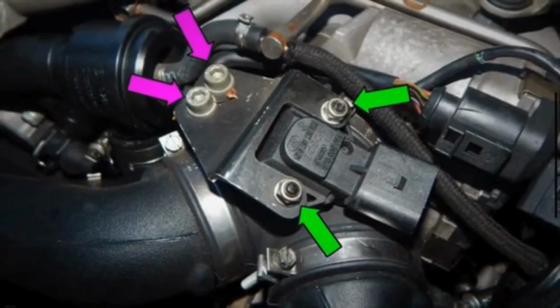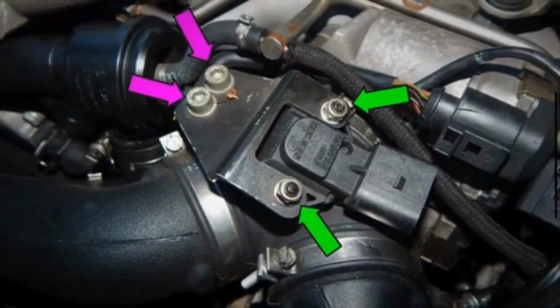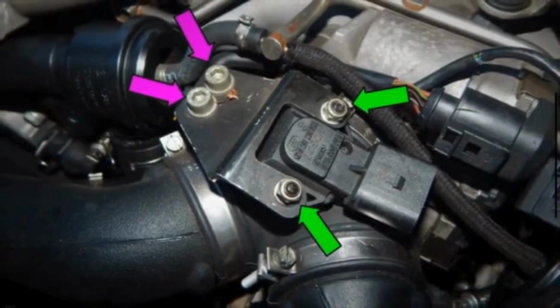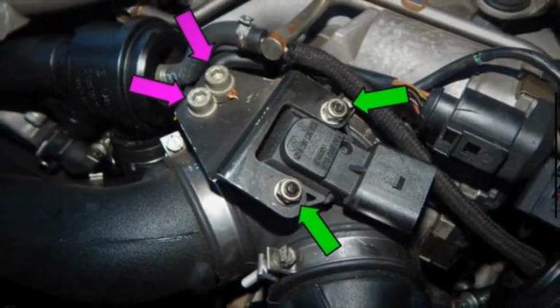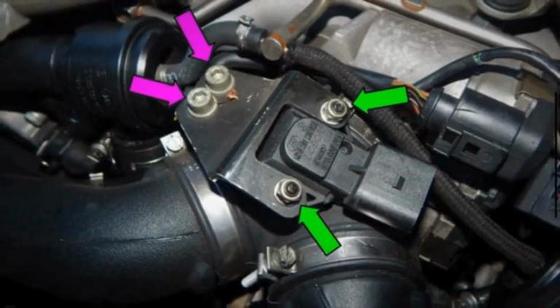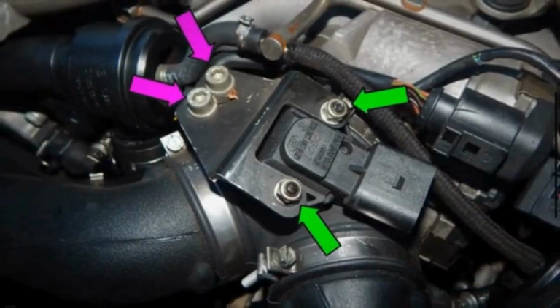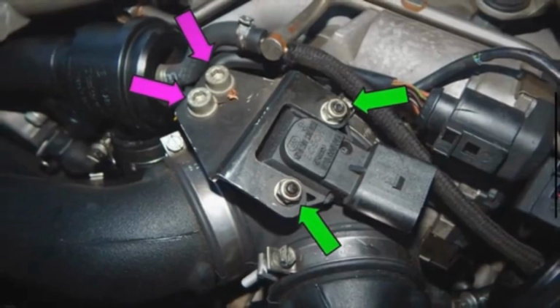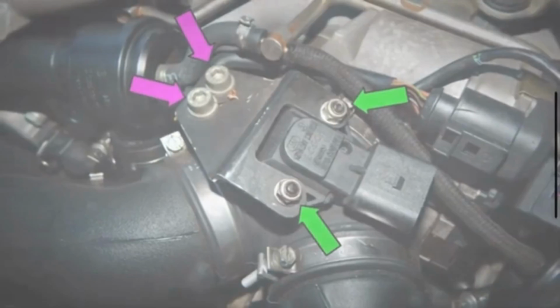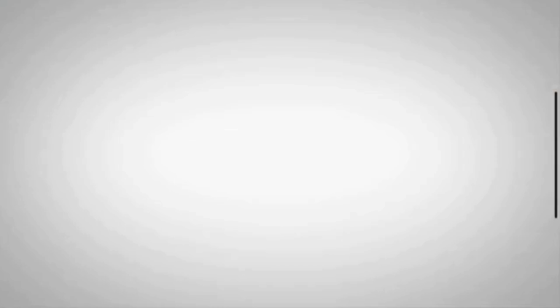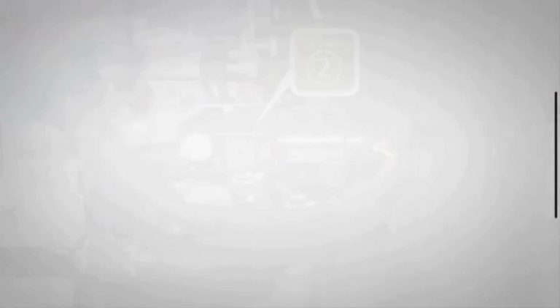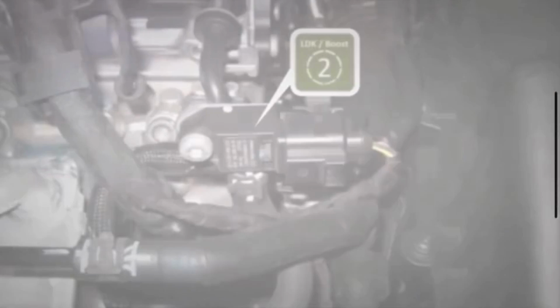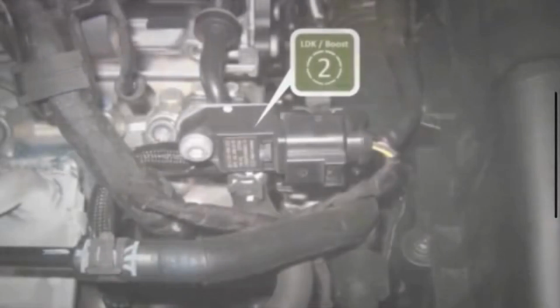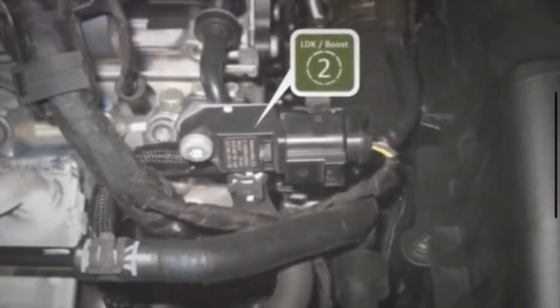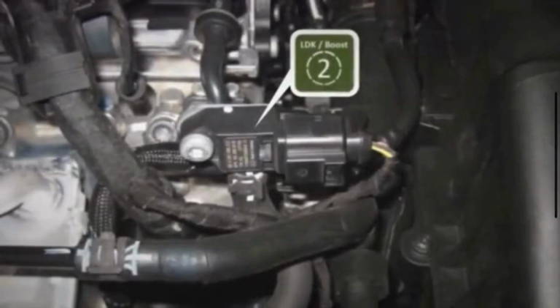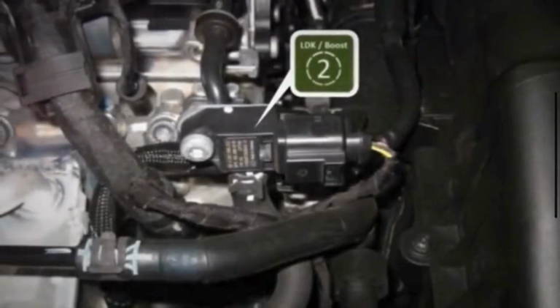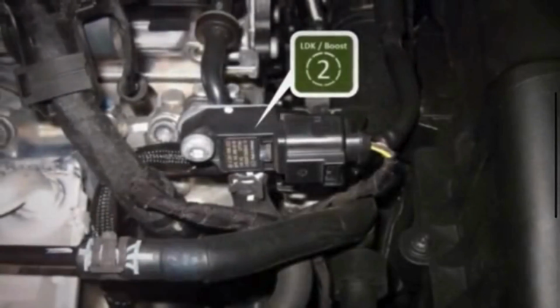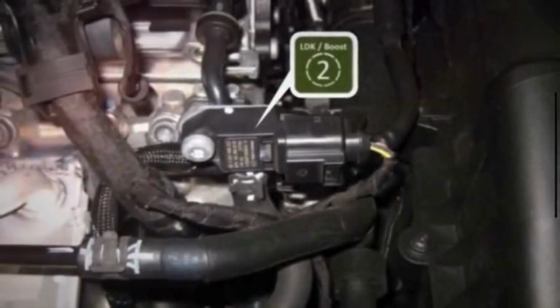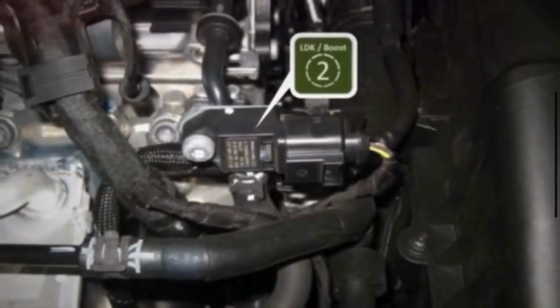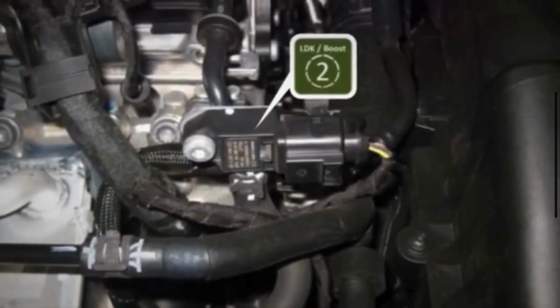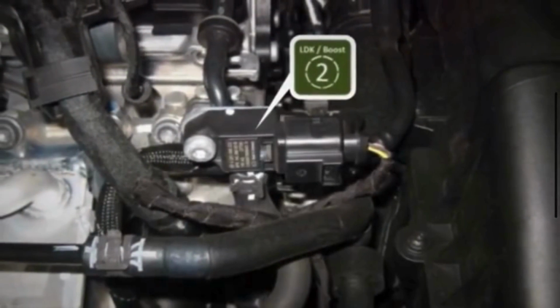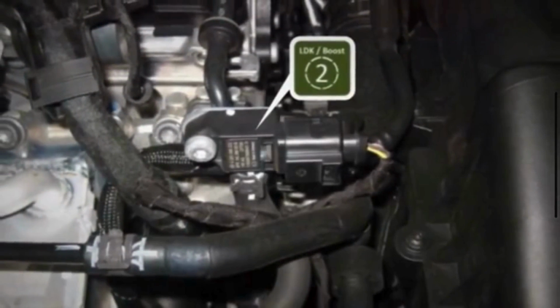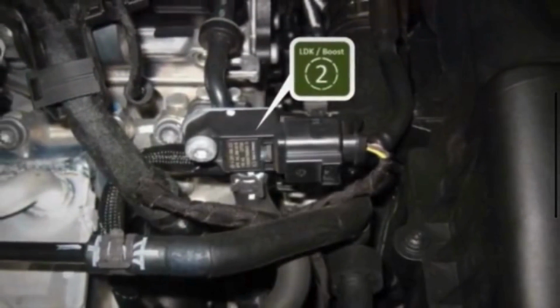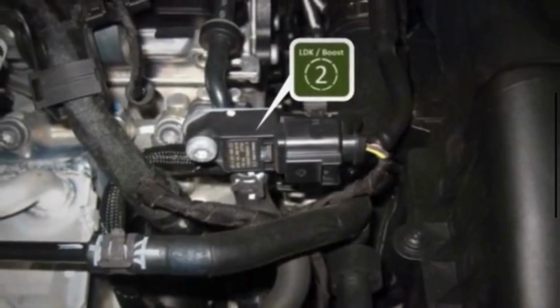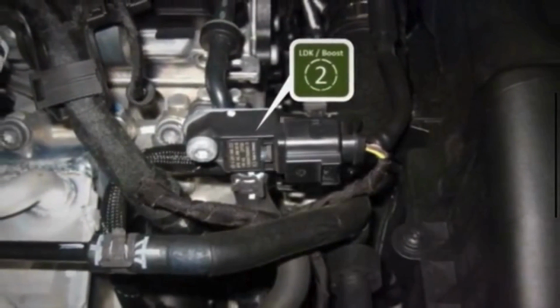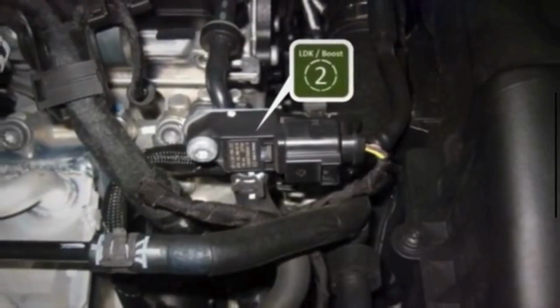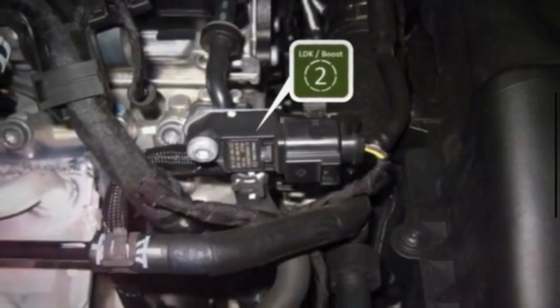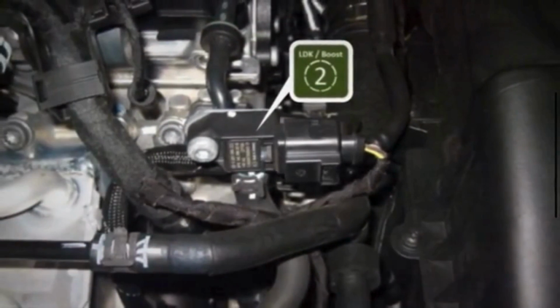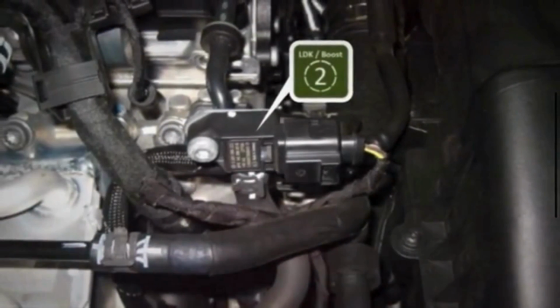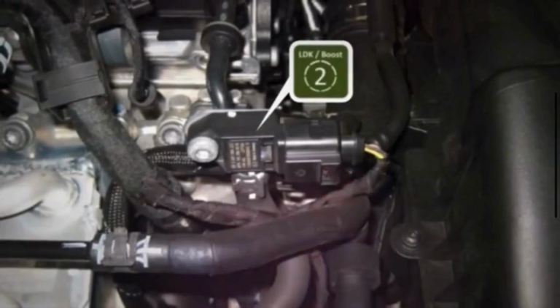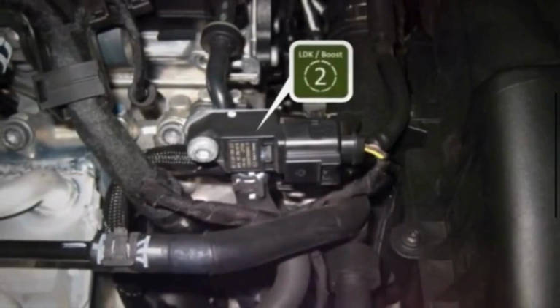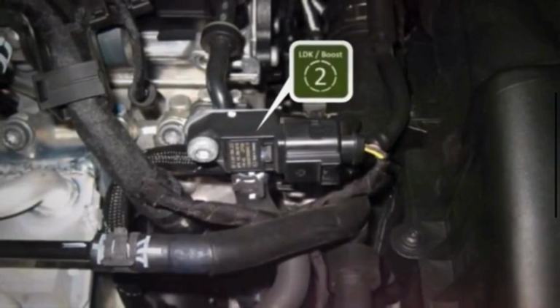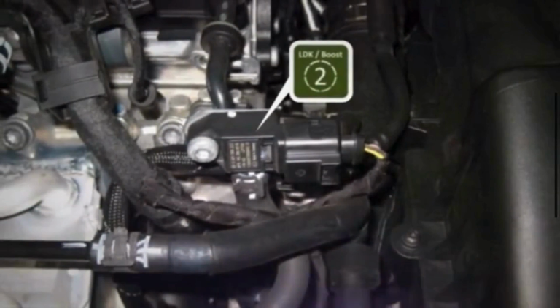It can also be found between the outlet of the turbo and the throttle body, down by the intercooler, or easily accessible from the top.